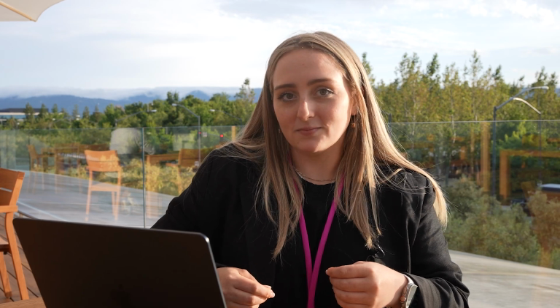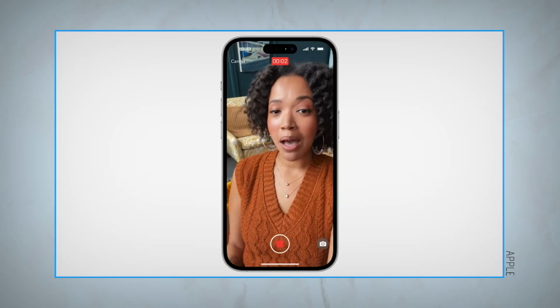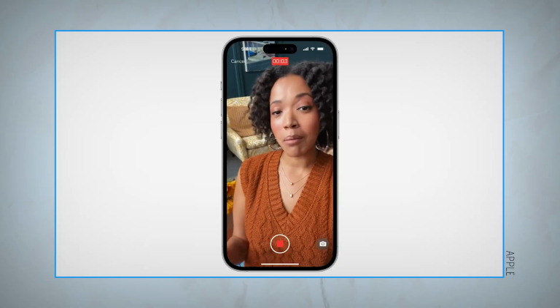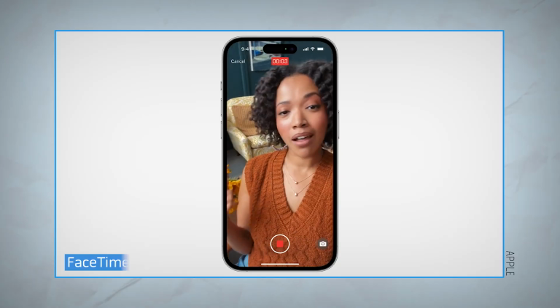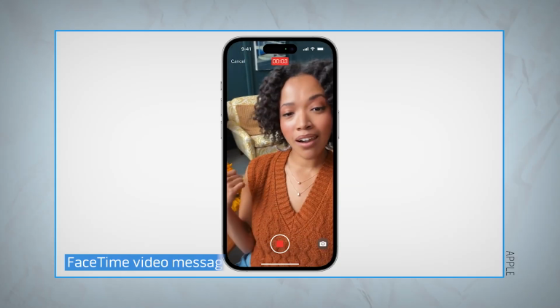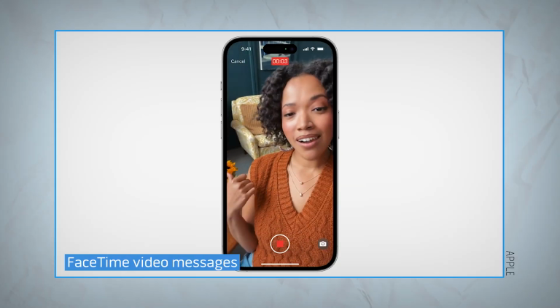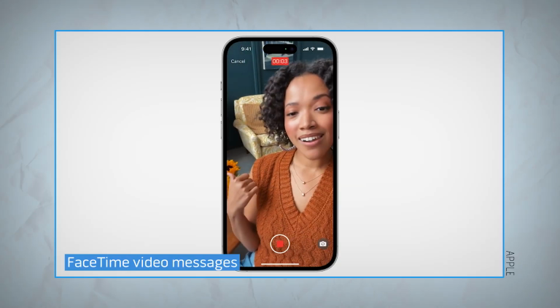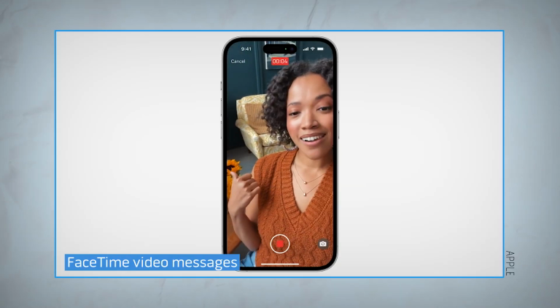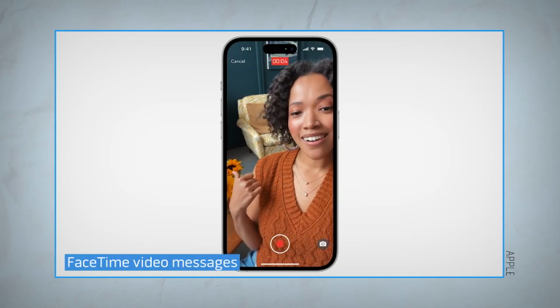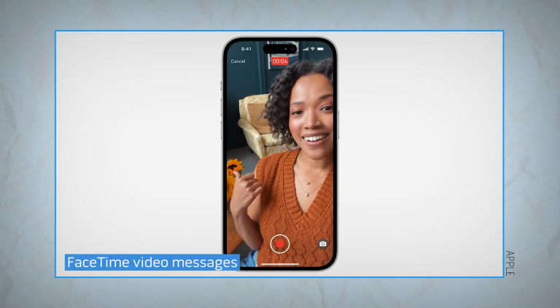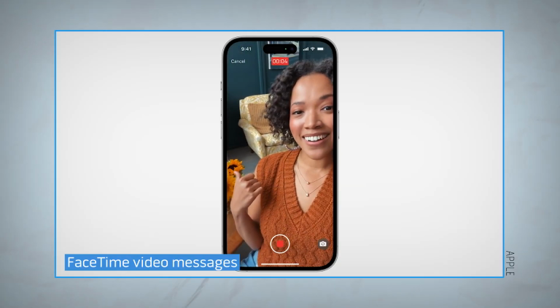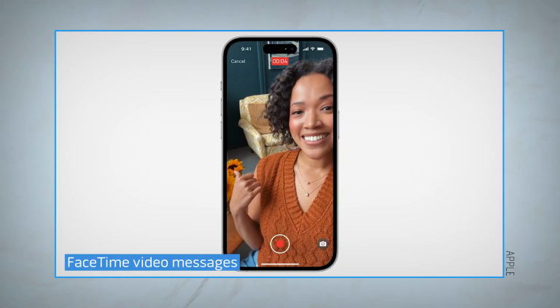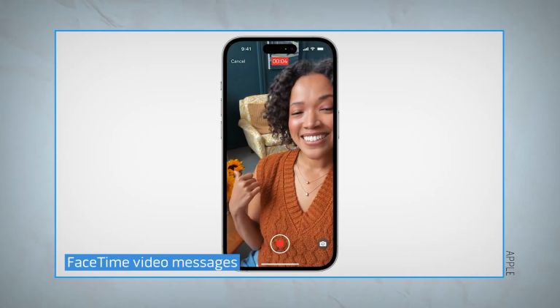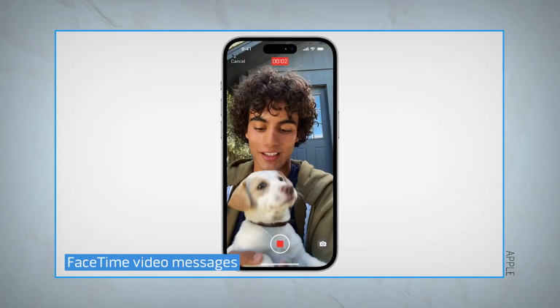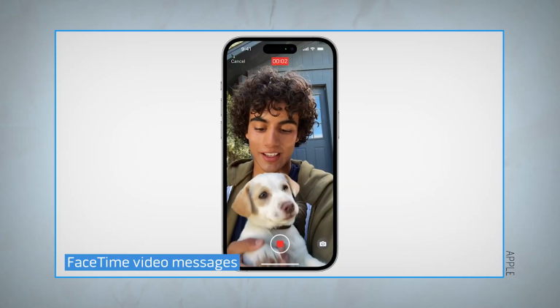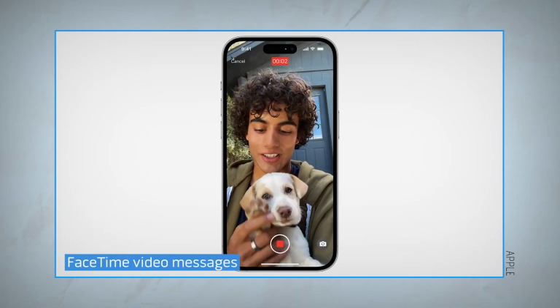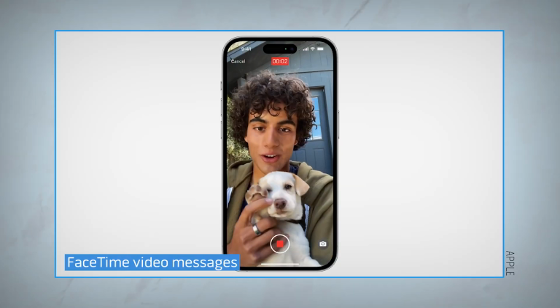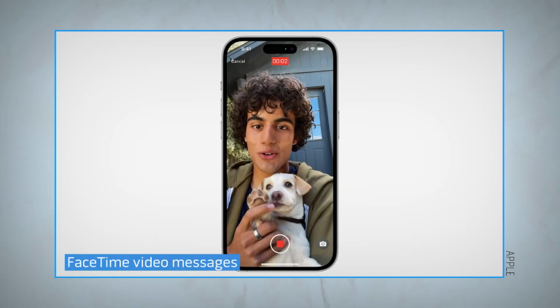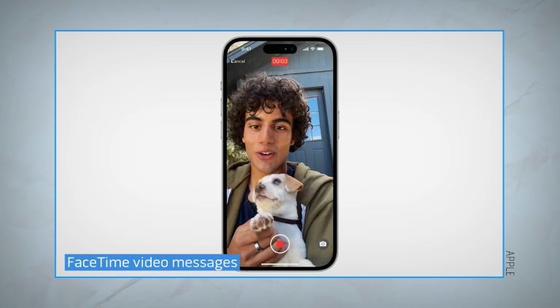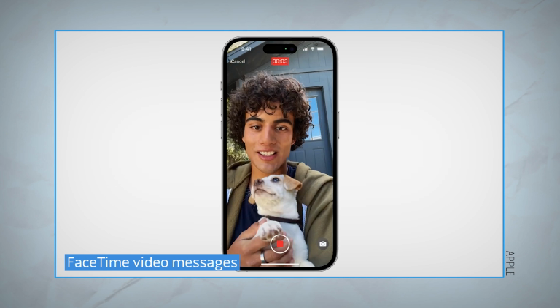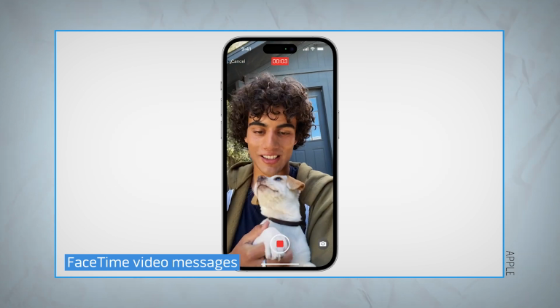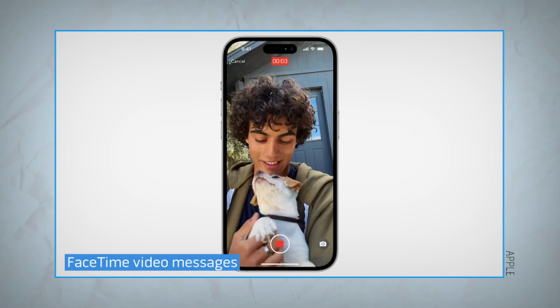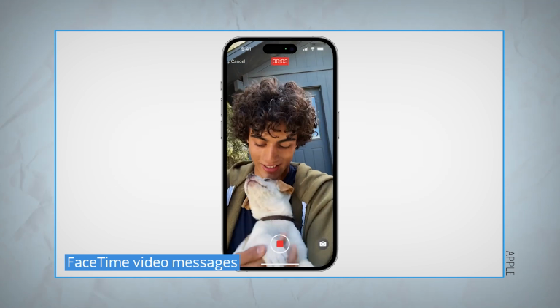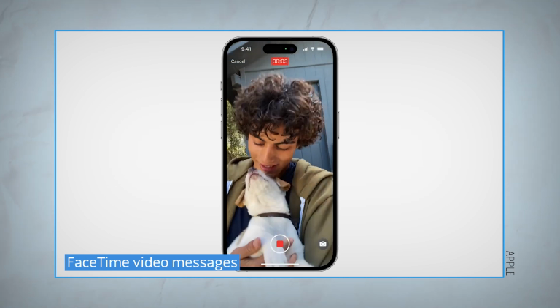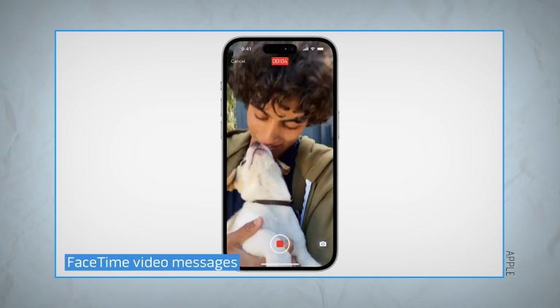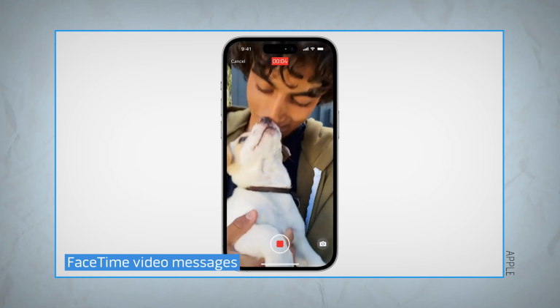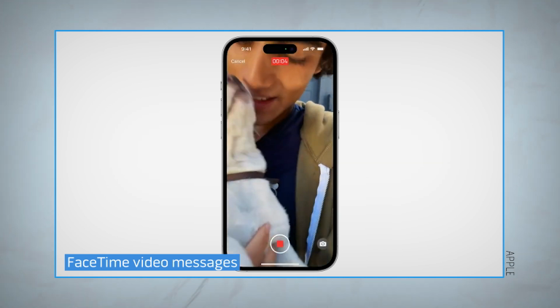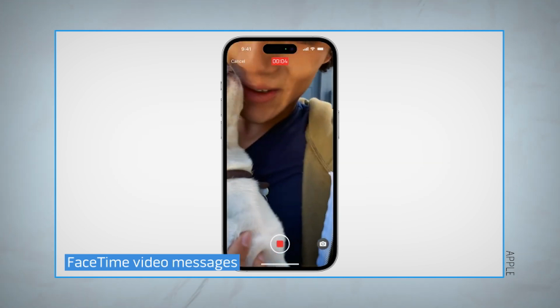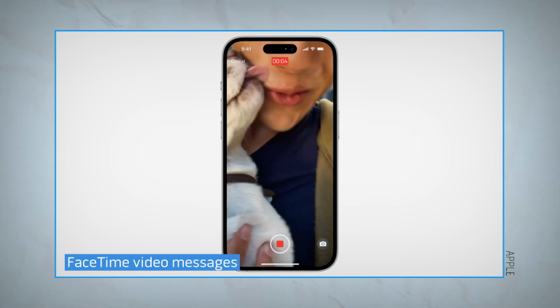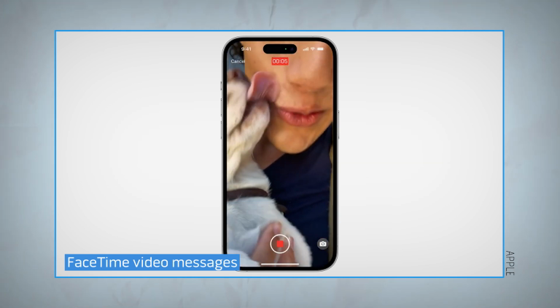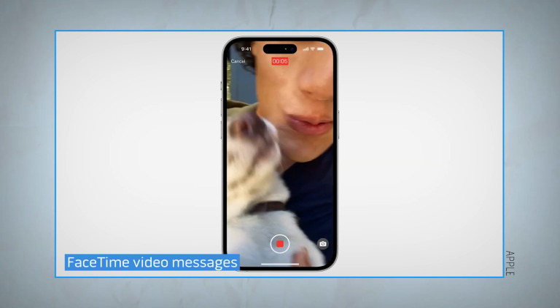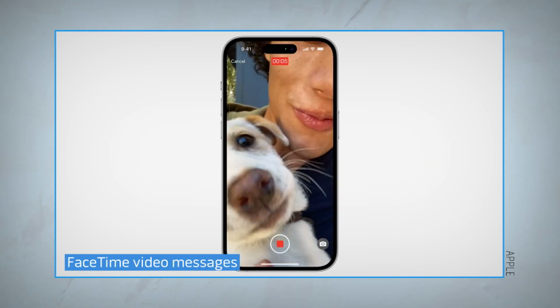If you're trying to FaceTime someone but they're not answering, now you can leave a video message for the next time they check their phone.